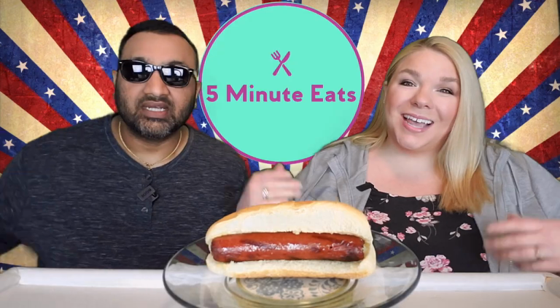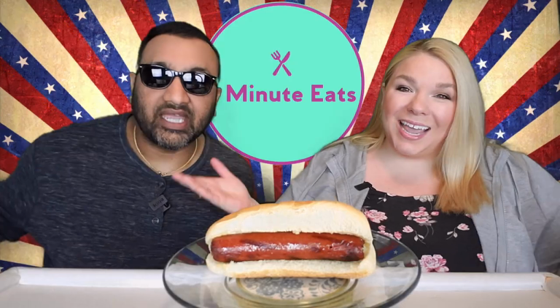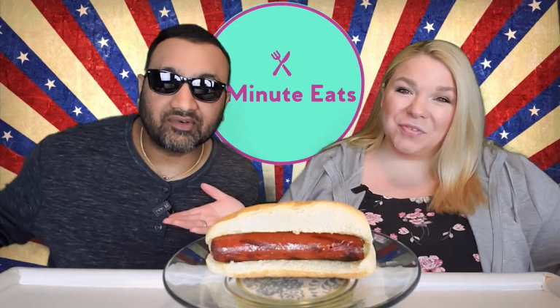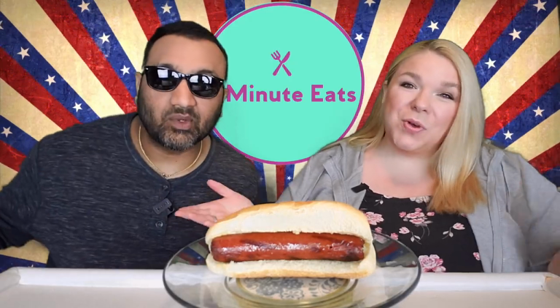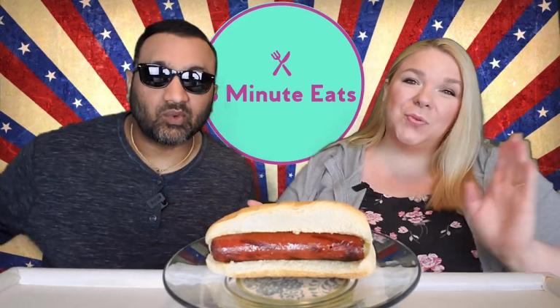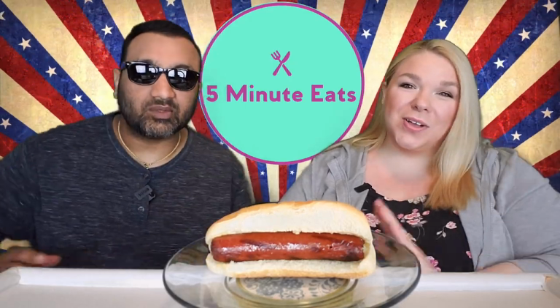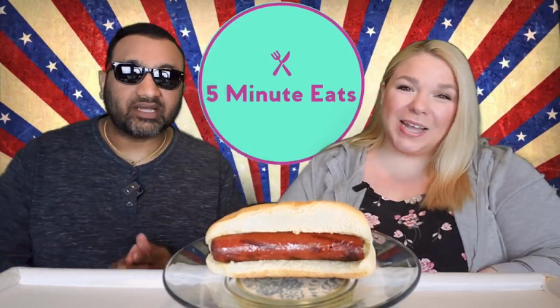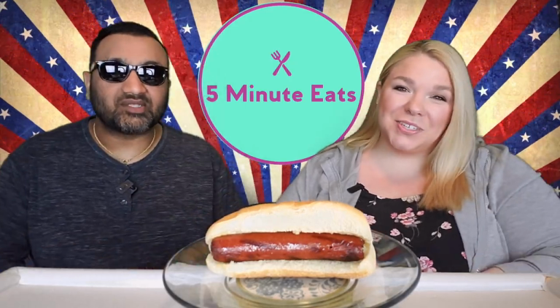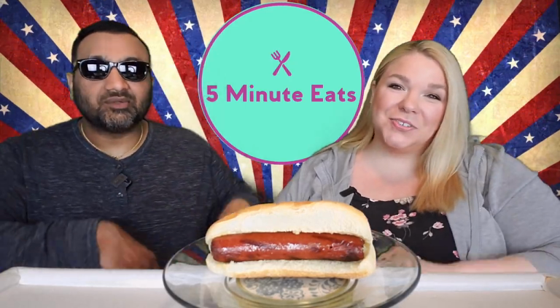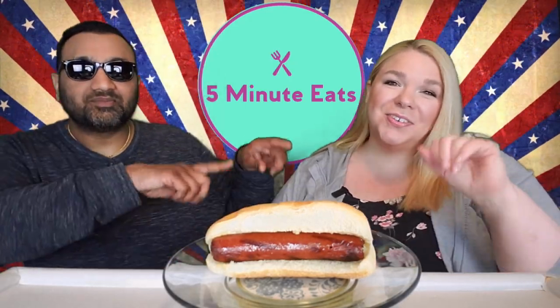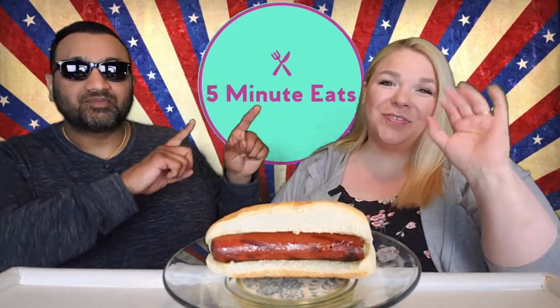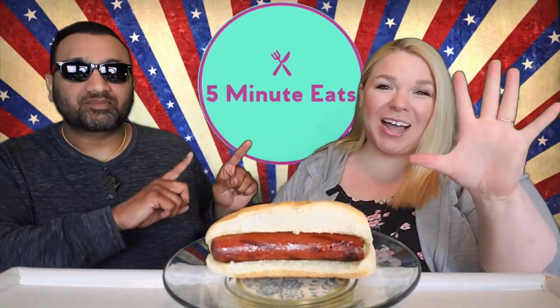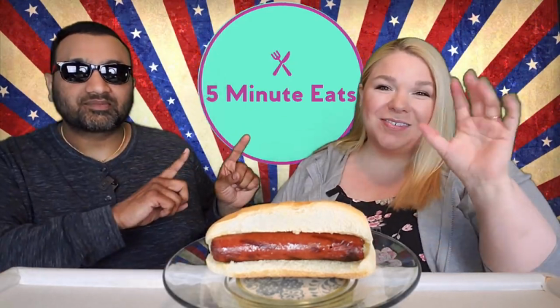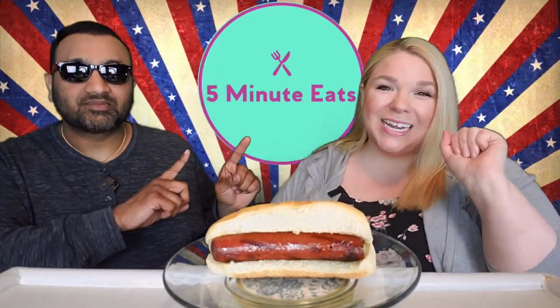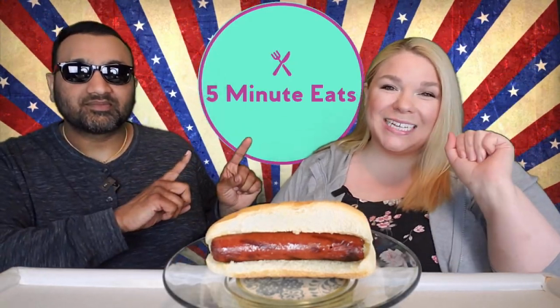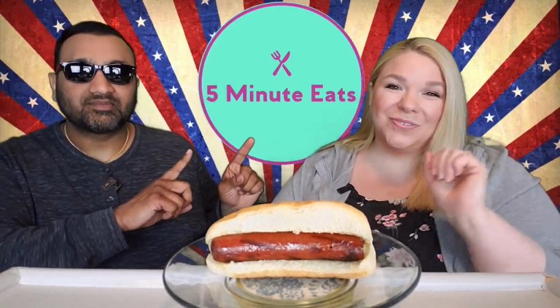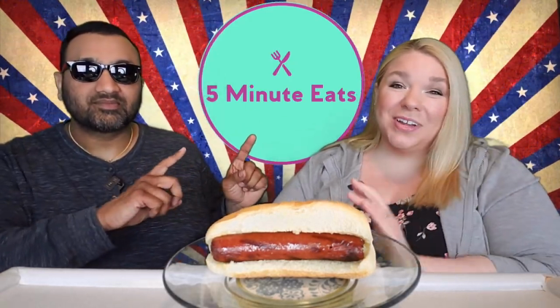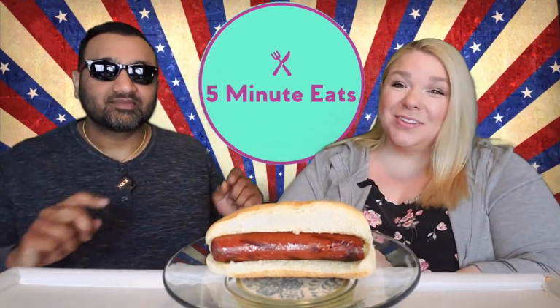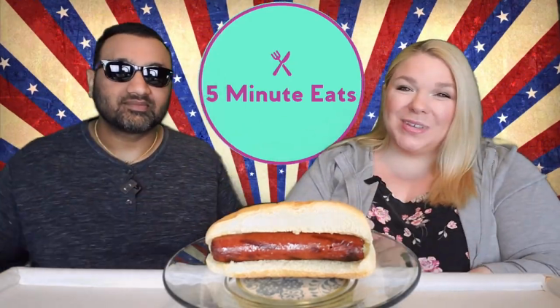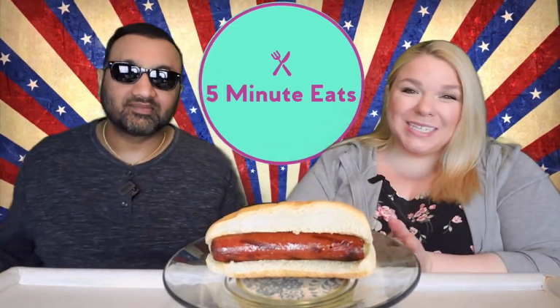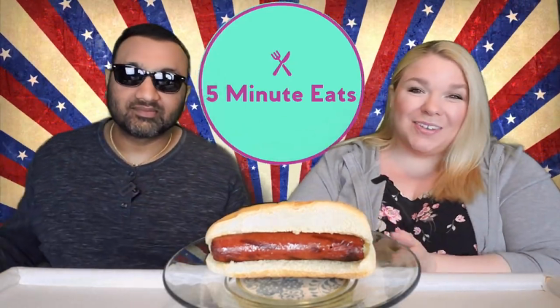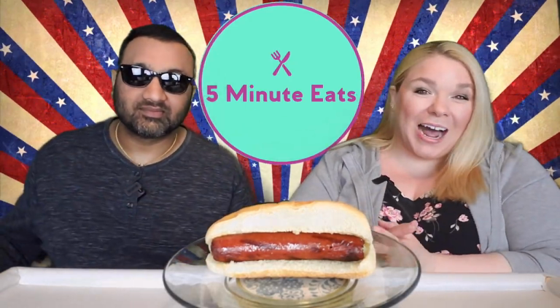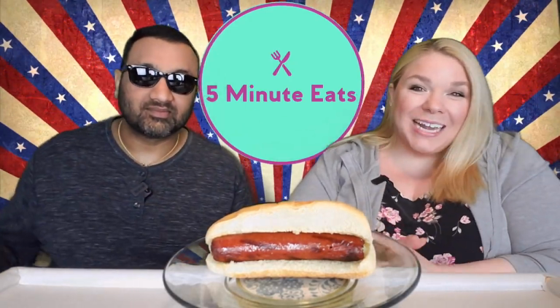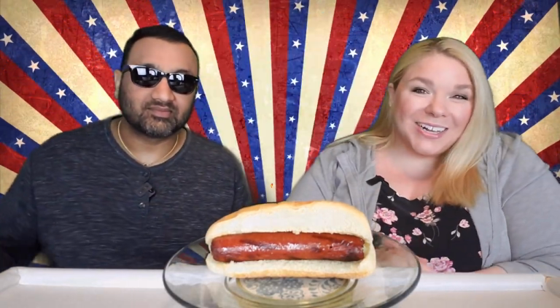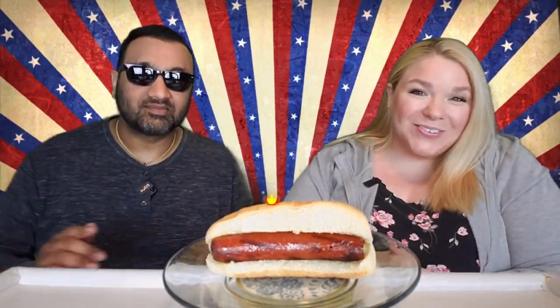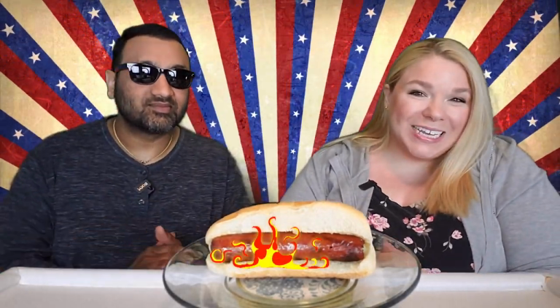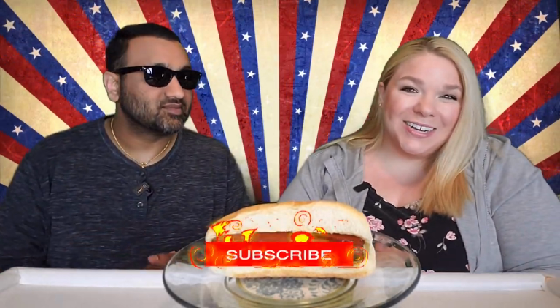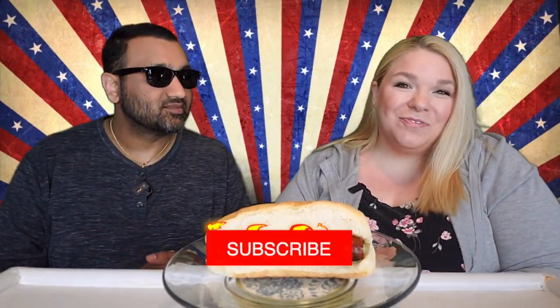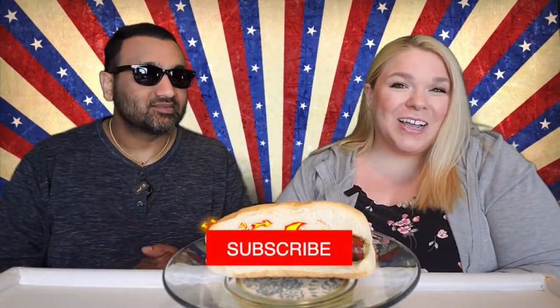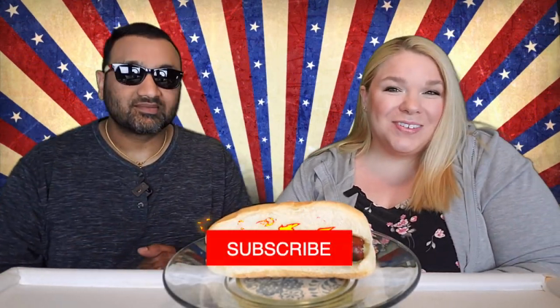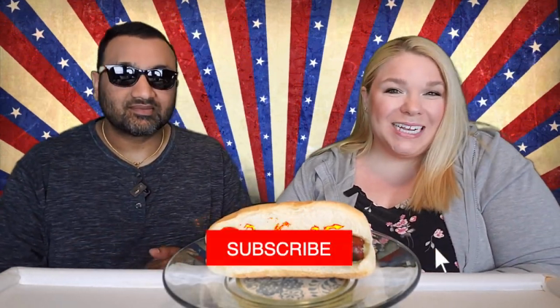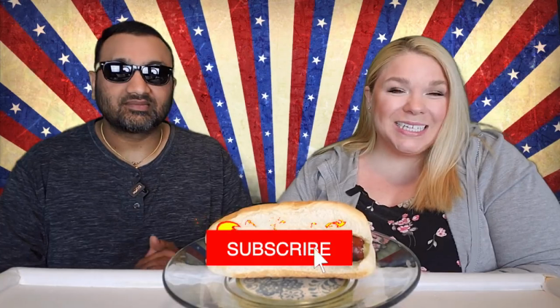Hey everyone, welcome back to 5 Minute Eats and we are in the midst of hot dog week here on 5 Minute Eats.